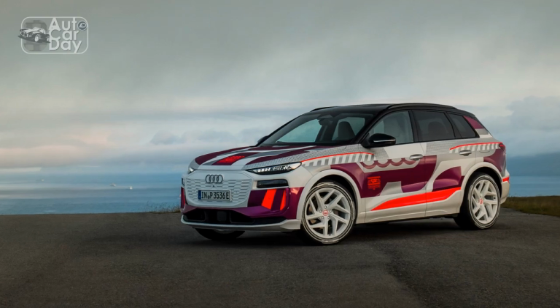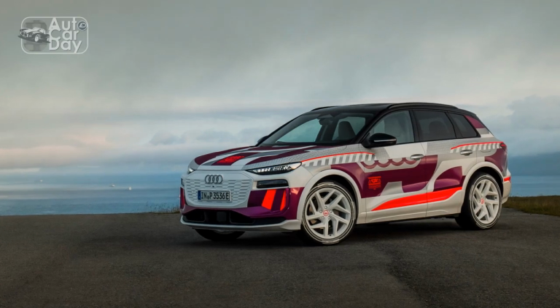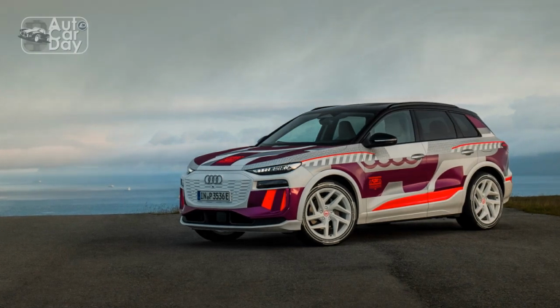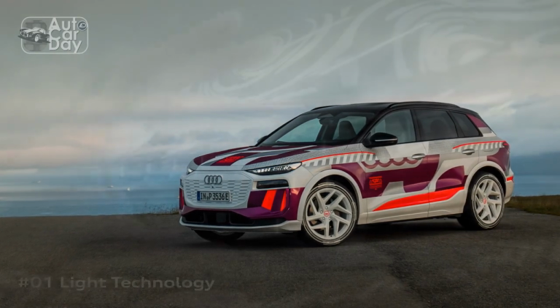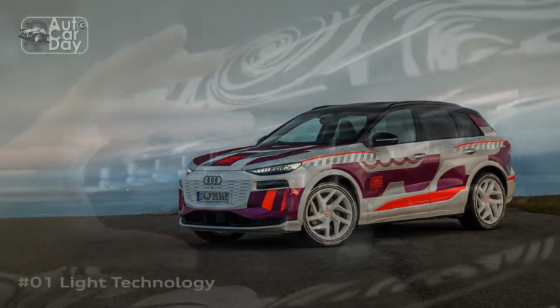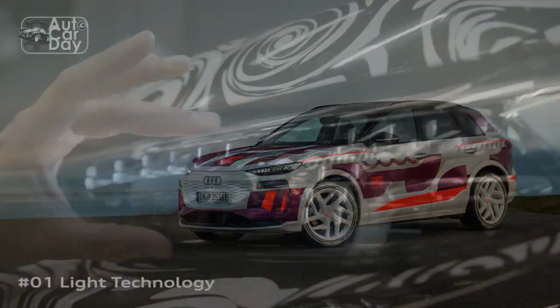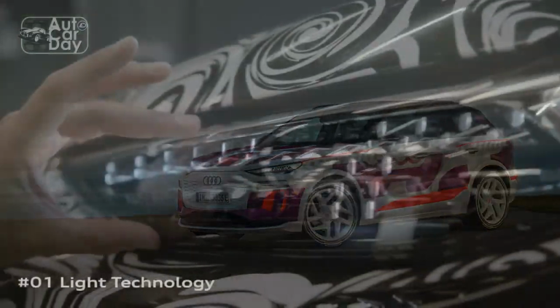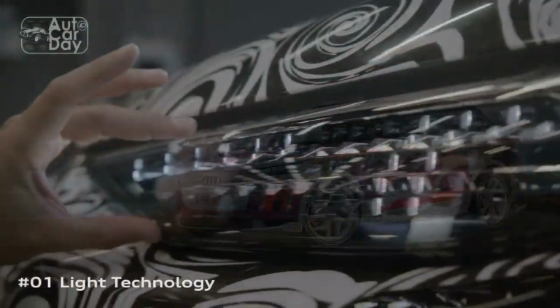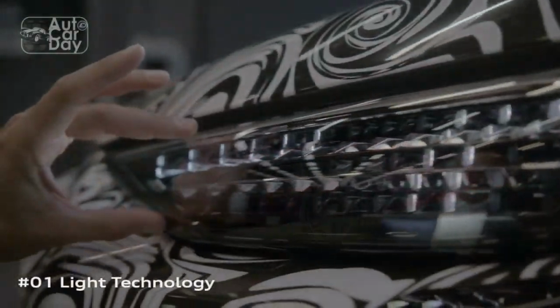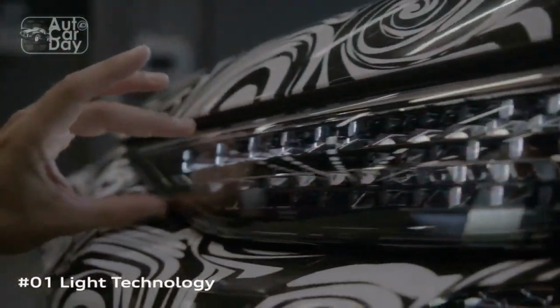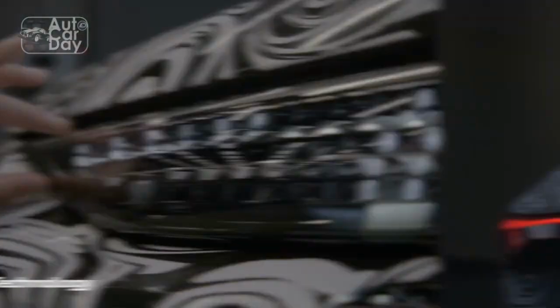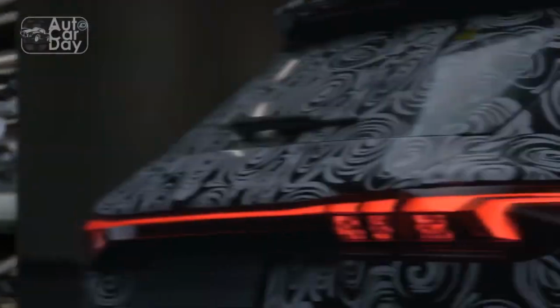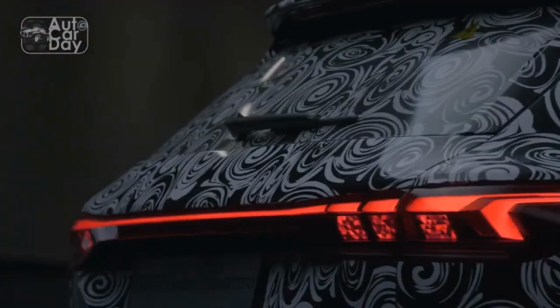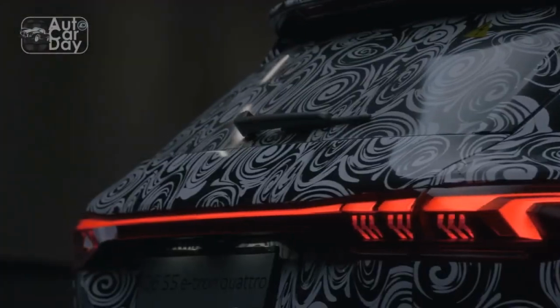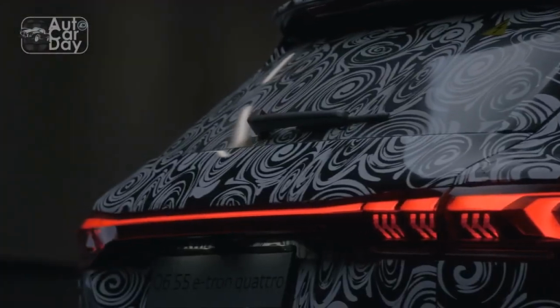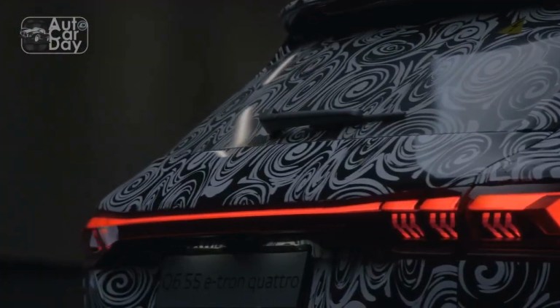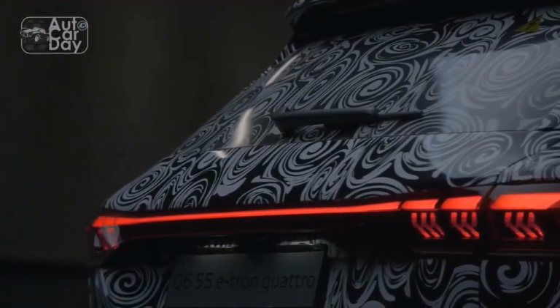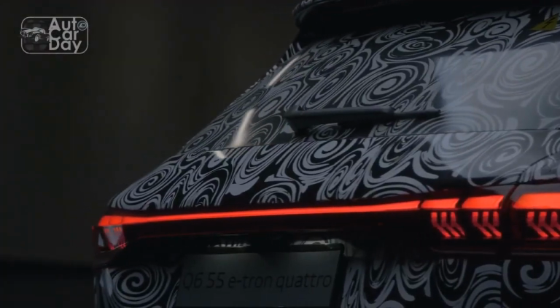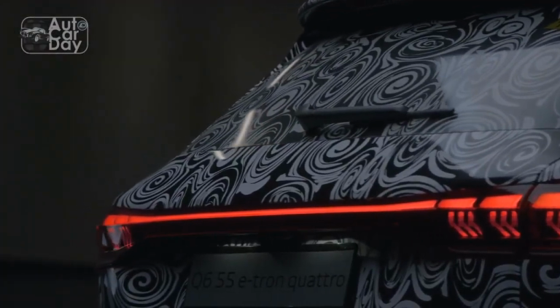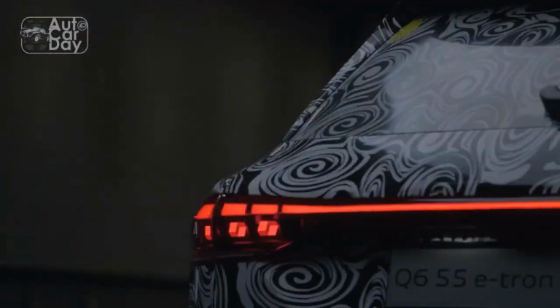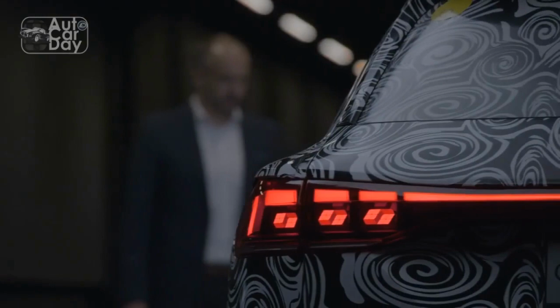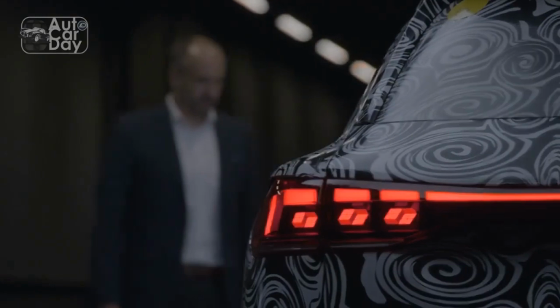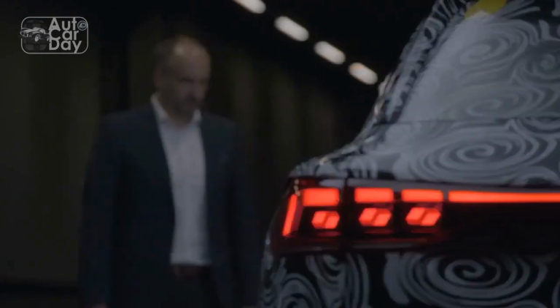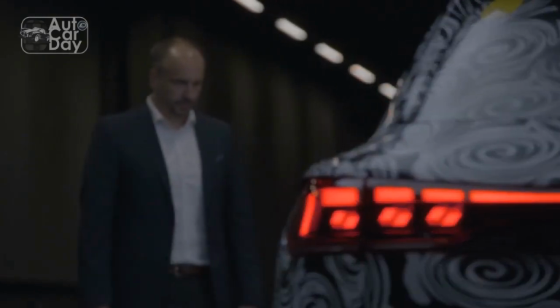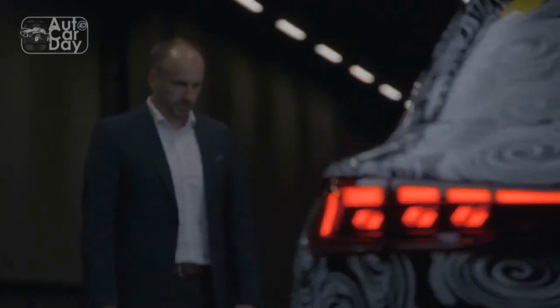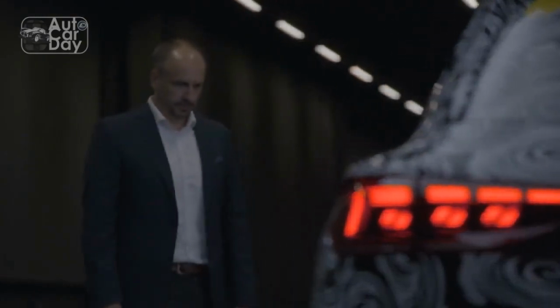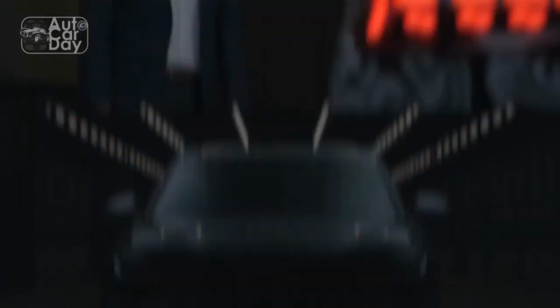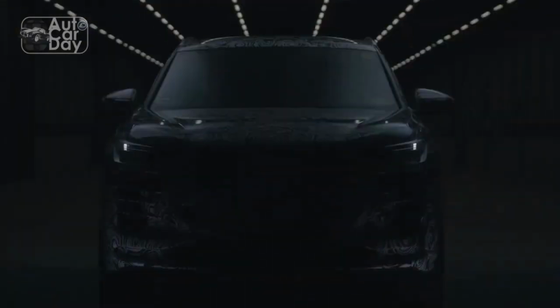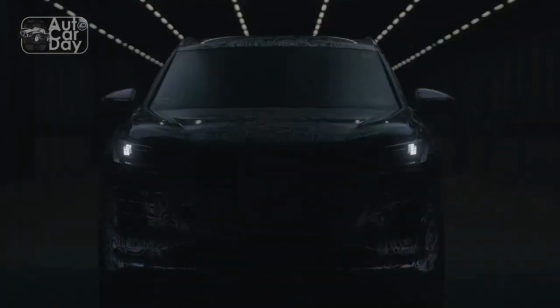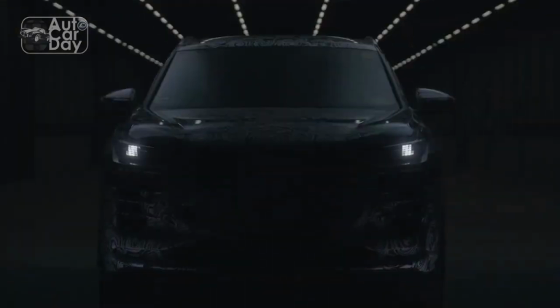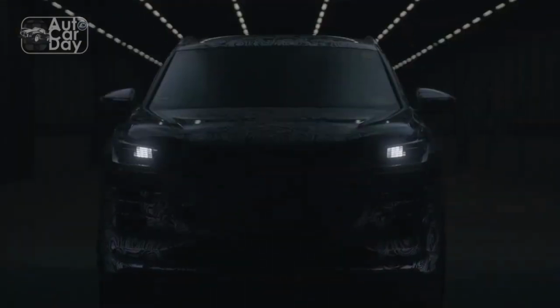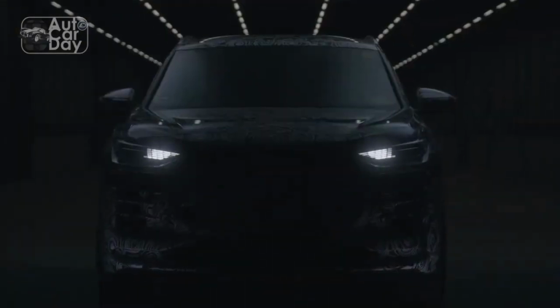In this review, we delve into the features, performance, design, and overall impression of the 2024 Audi Q6 e-tron.